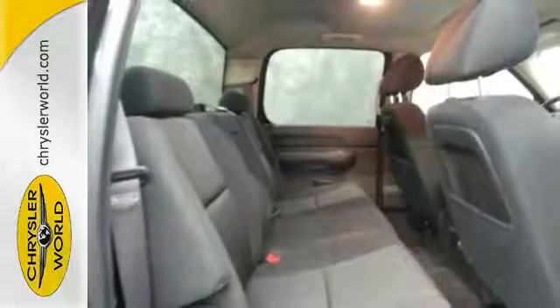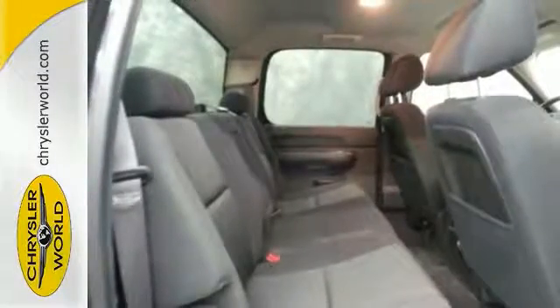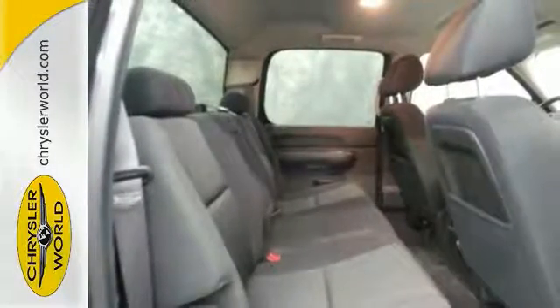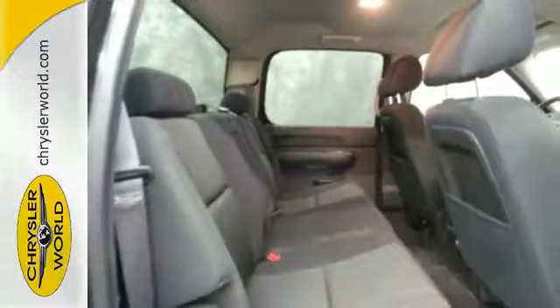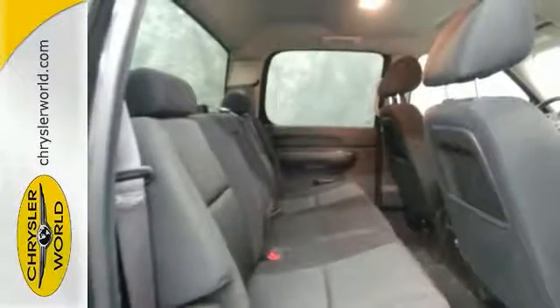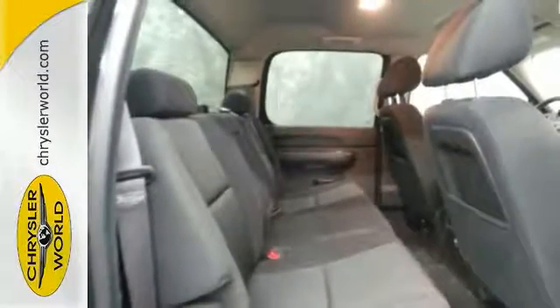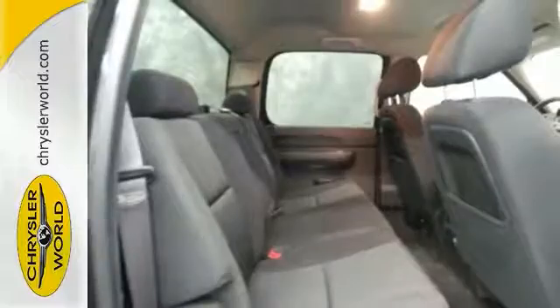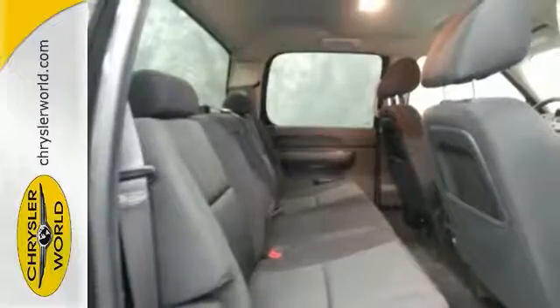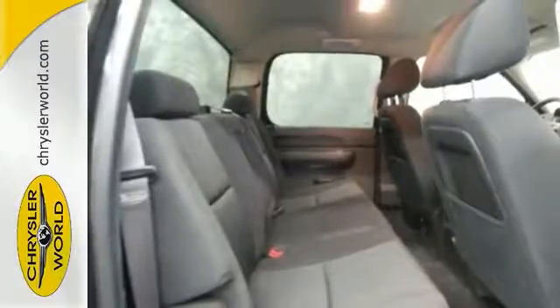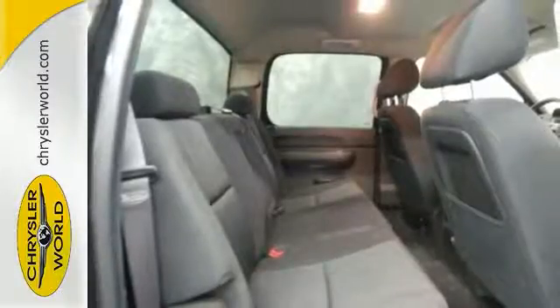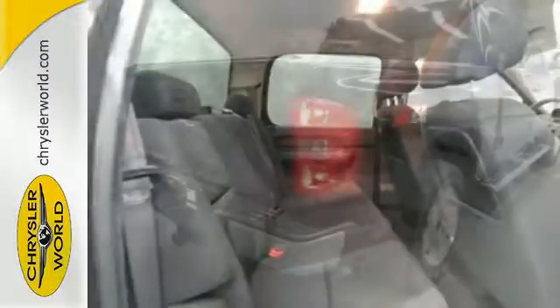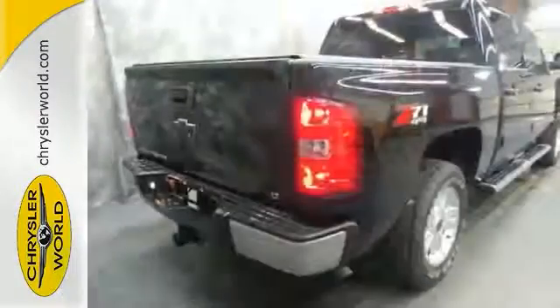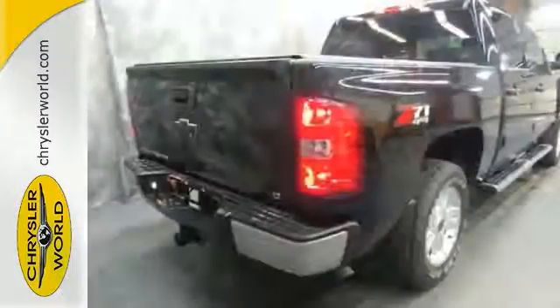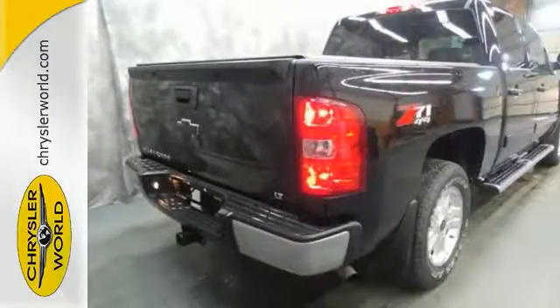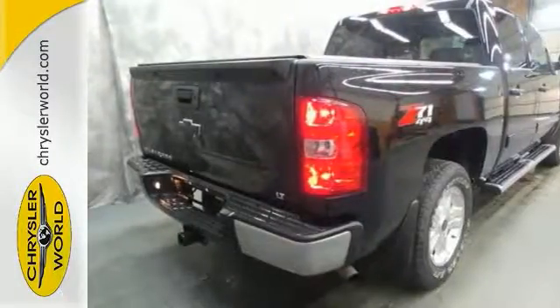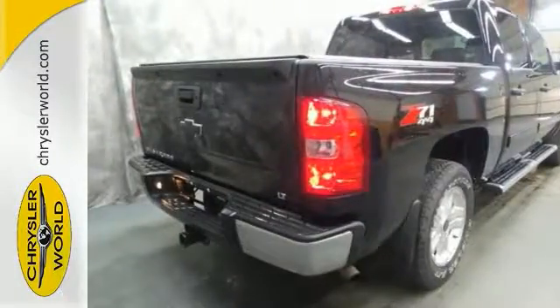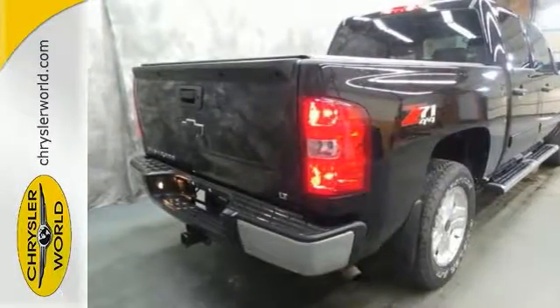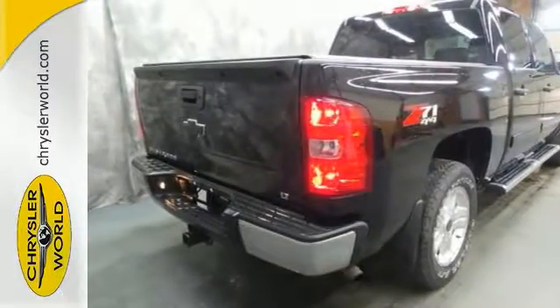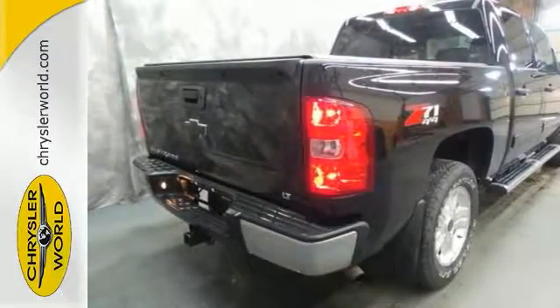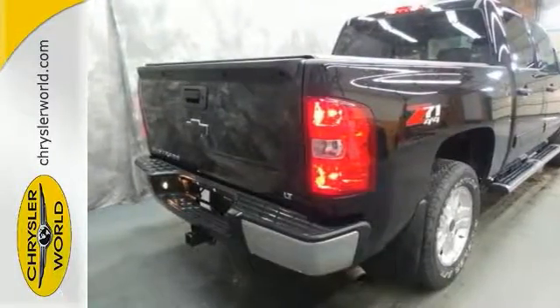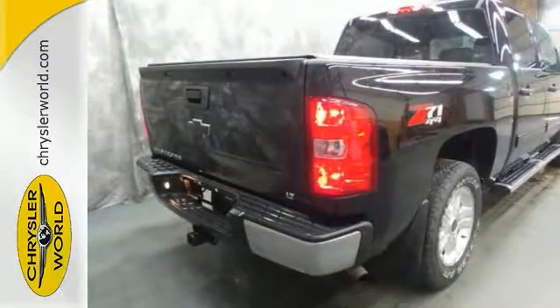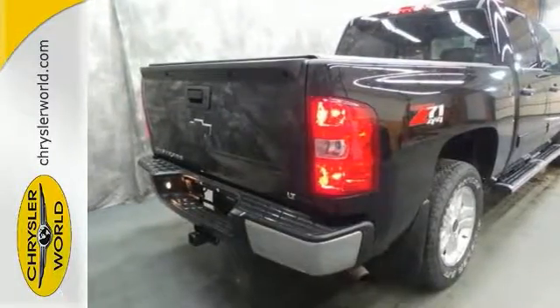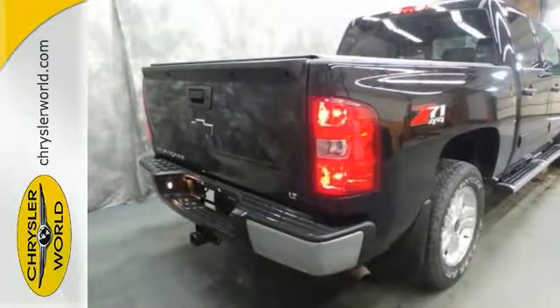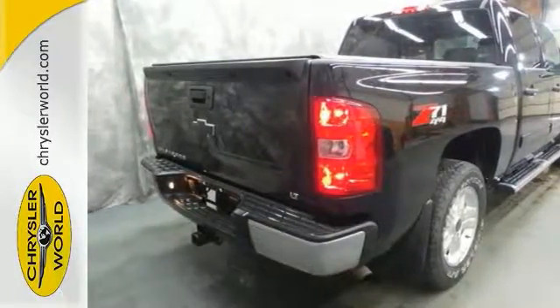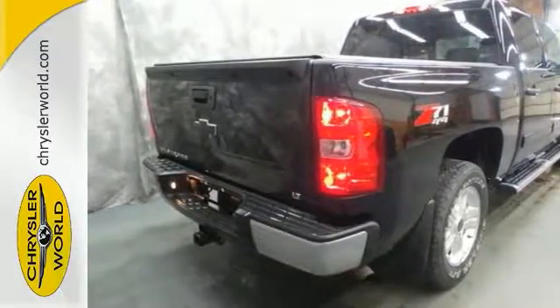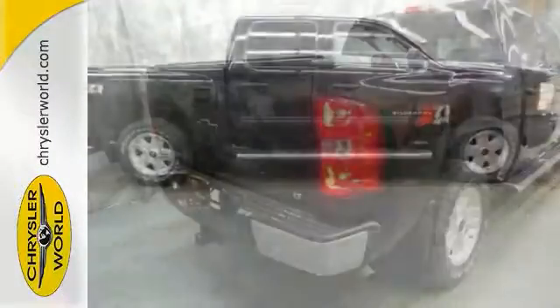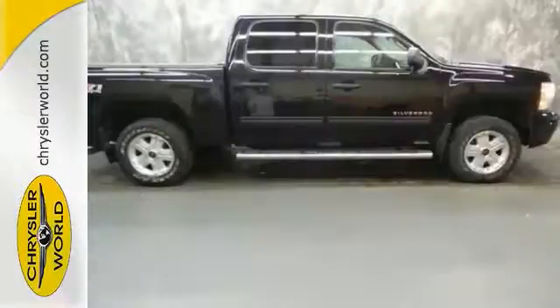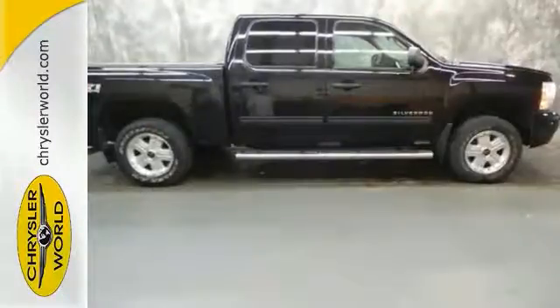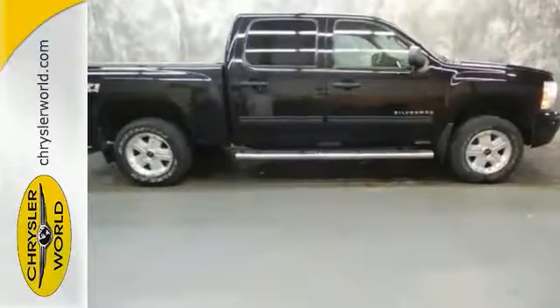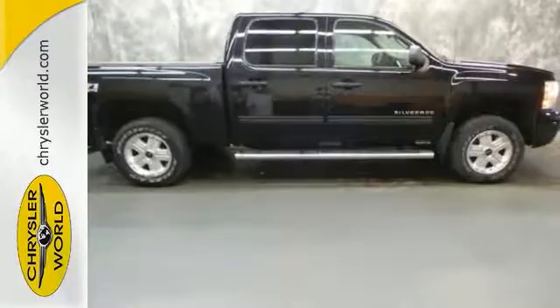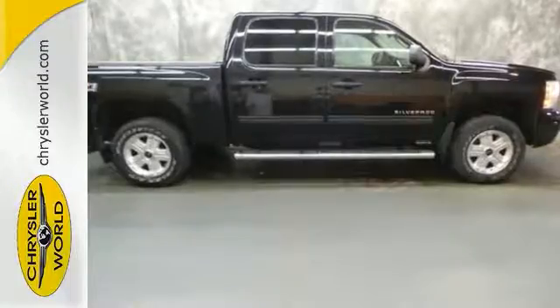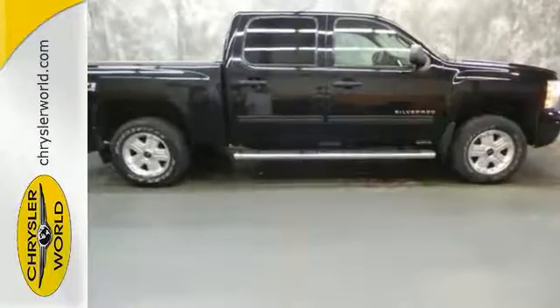Deep tinted glass, running boards, sliding rear window, hitch receiver and more. Ready for work or play? Come check it out today.